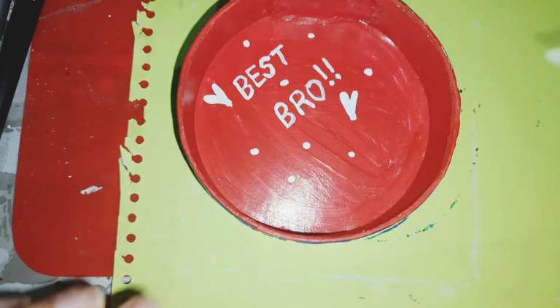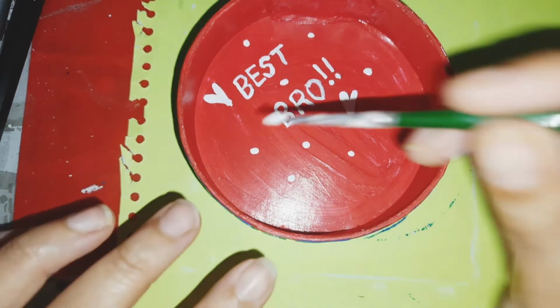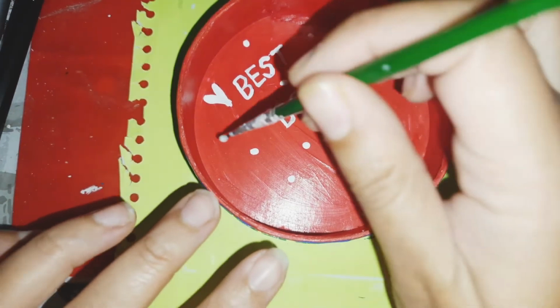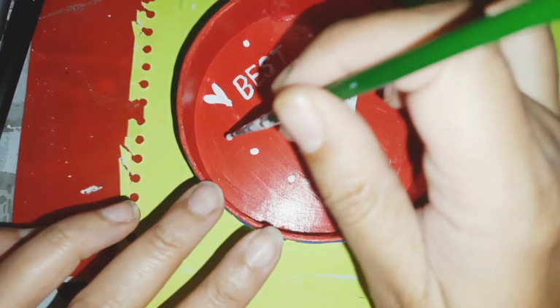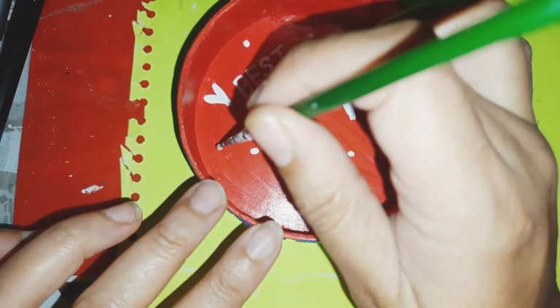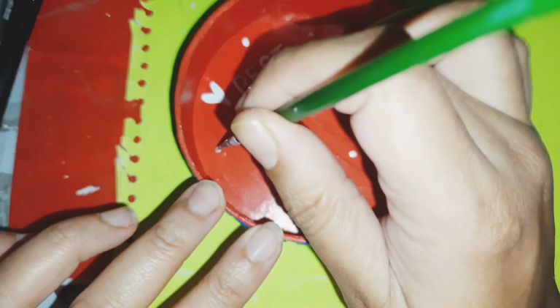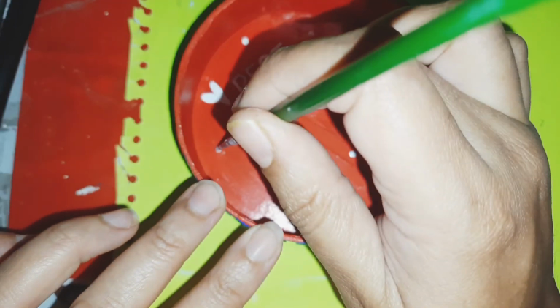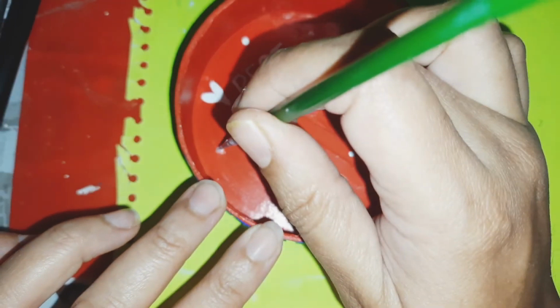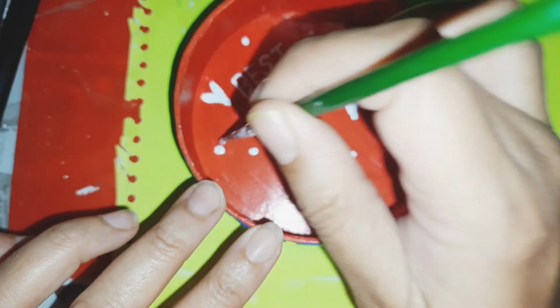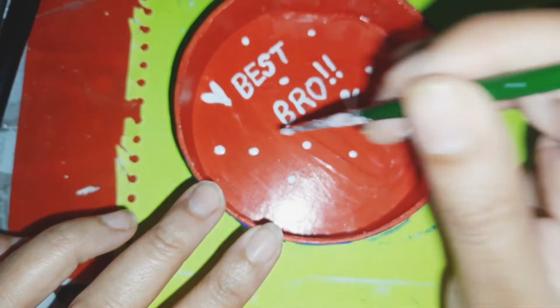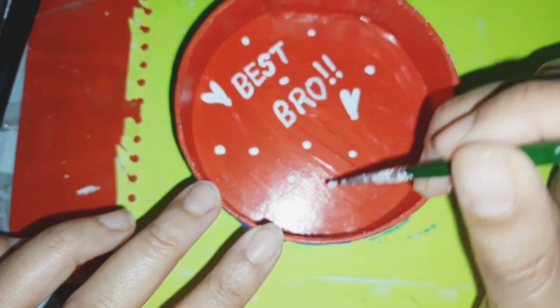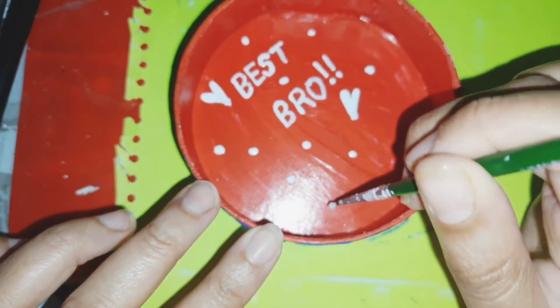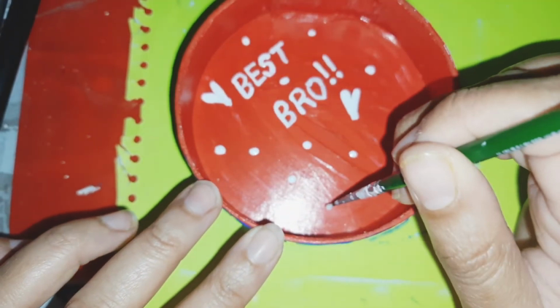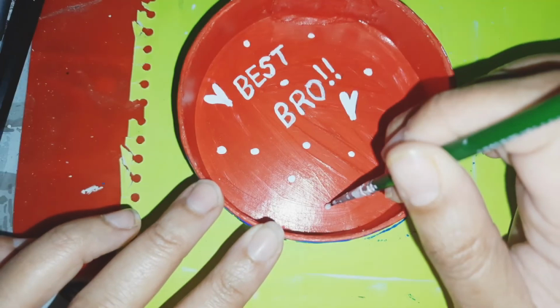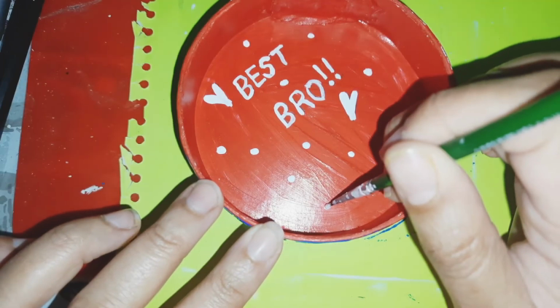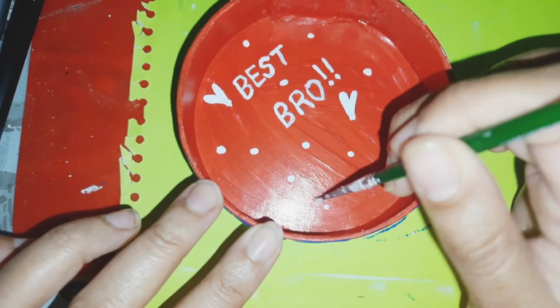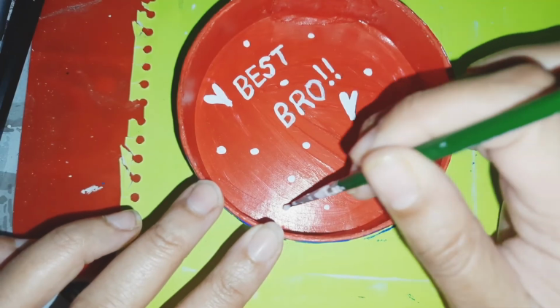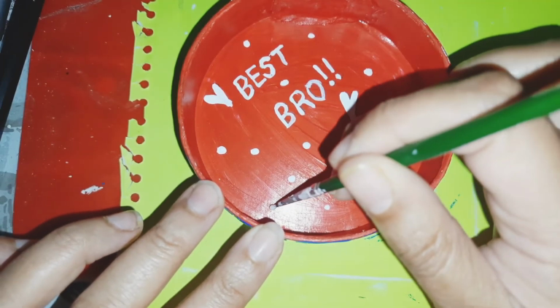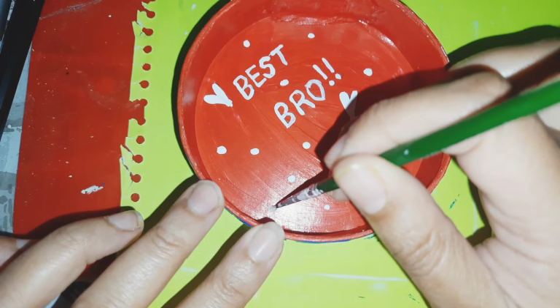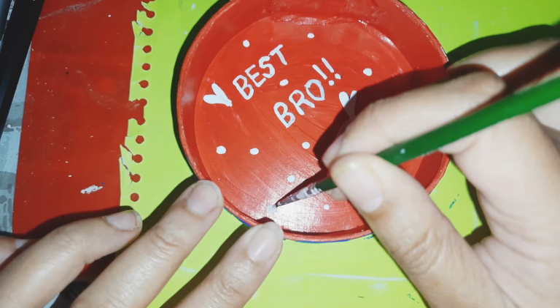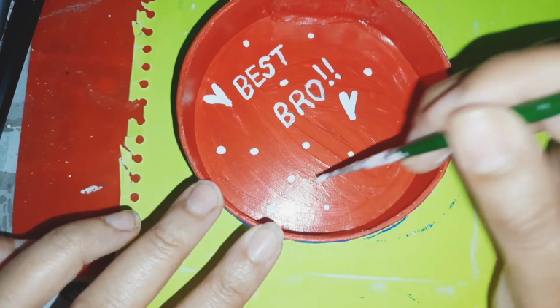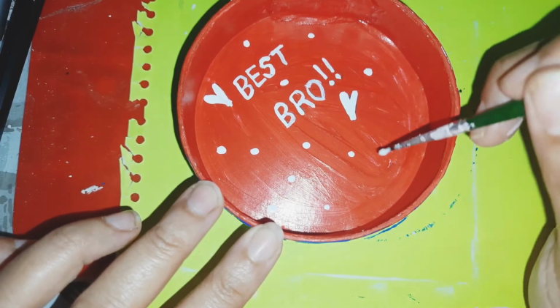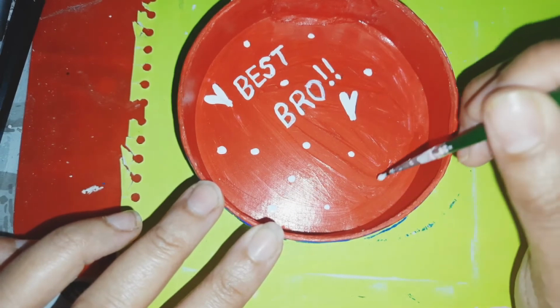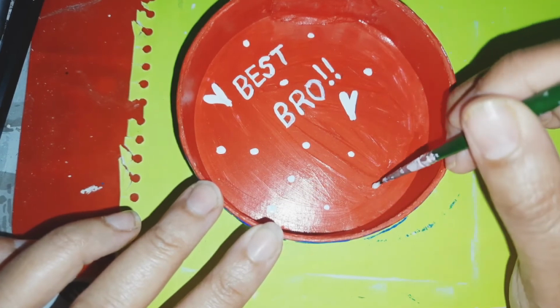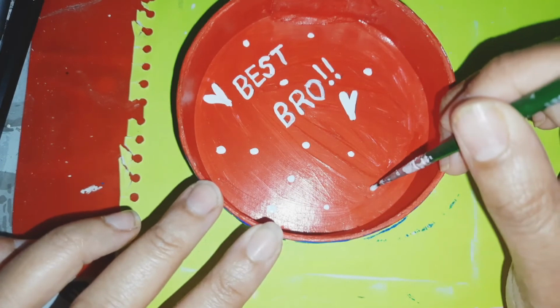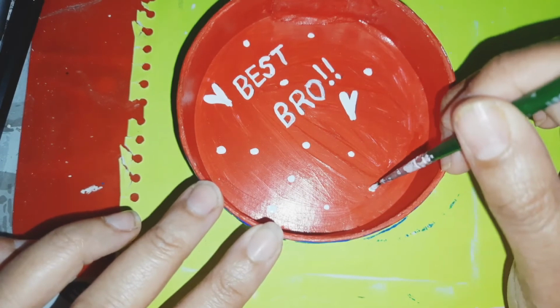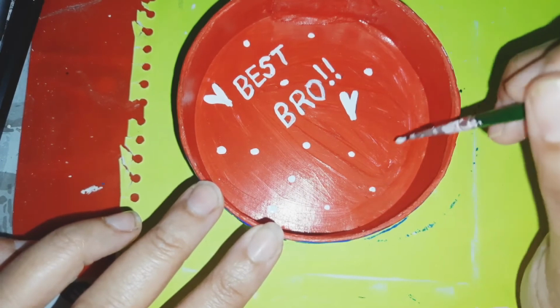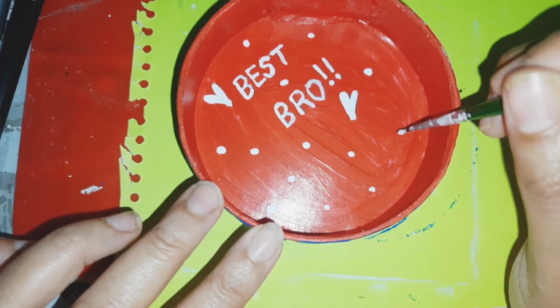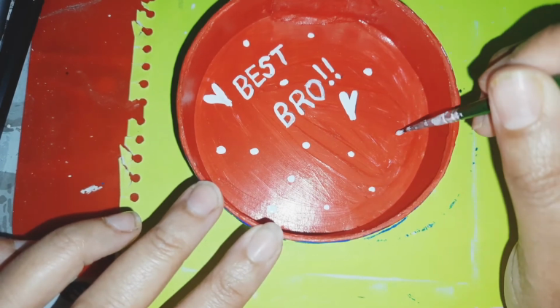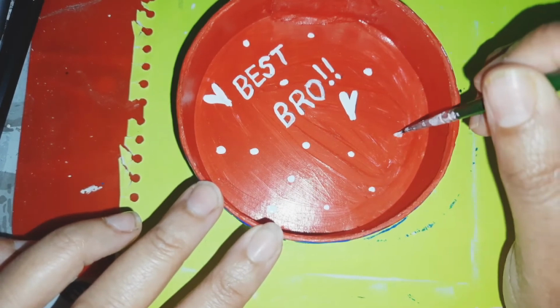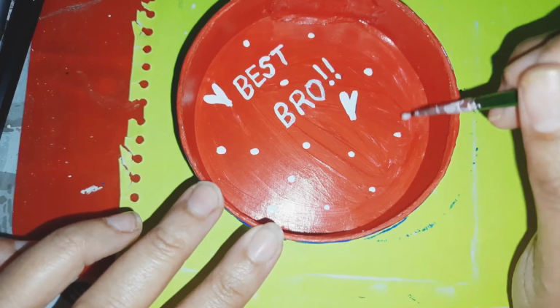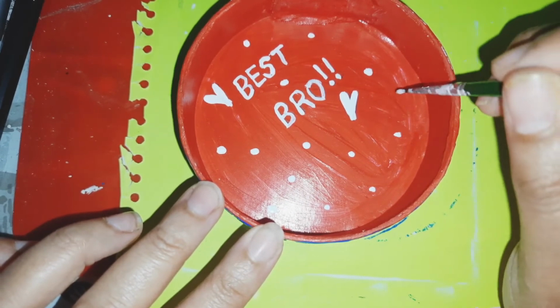I think this is a good idea to give someone a handmade gift. This is quite easy to make — you don't need any big skills for this. I hope you enjoy making this.